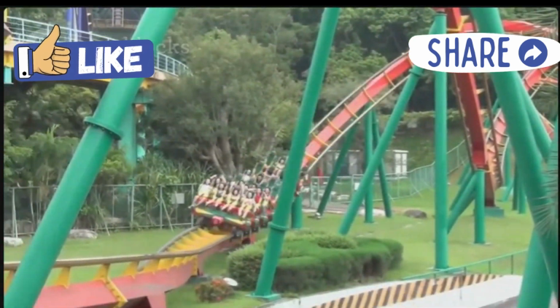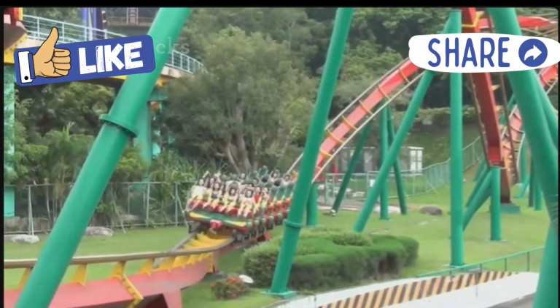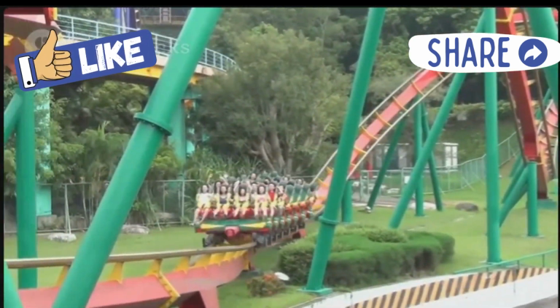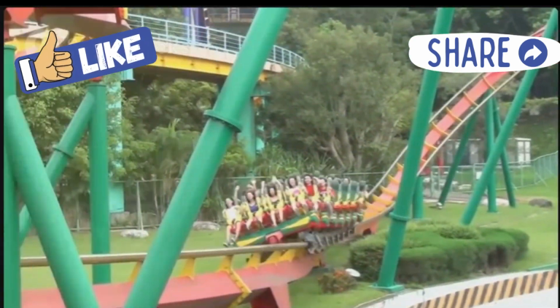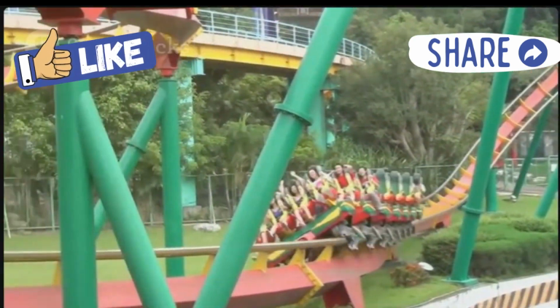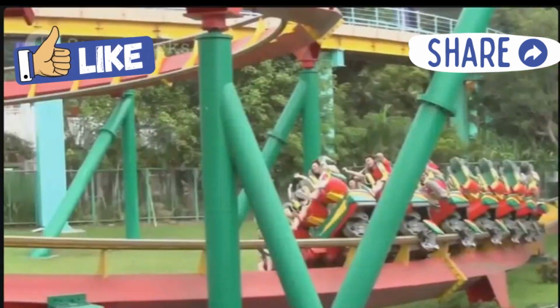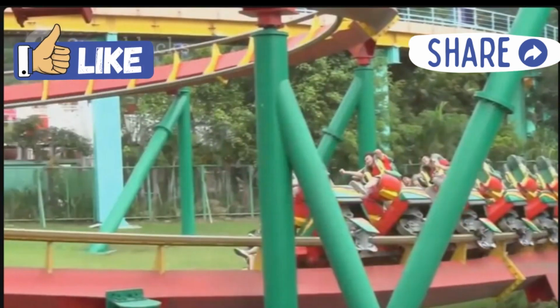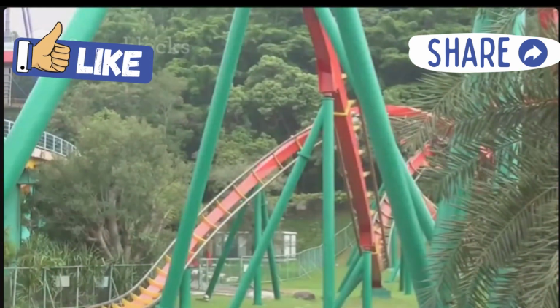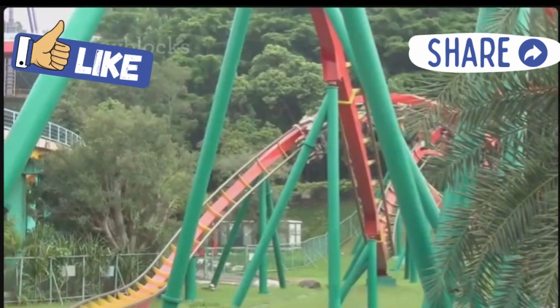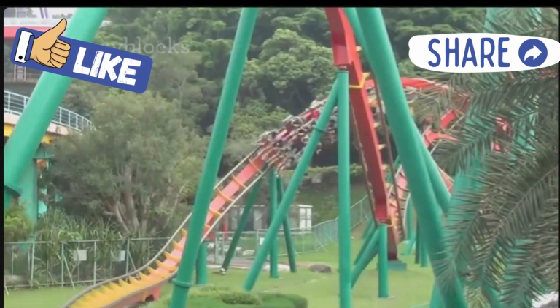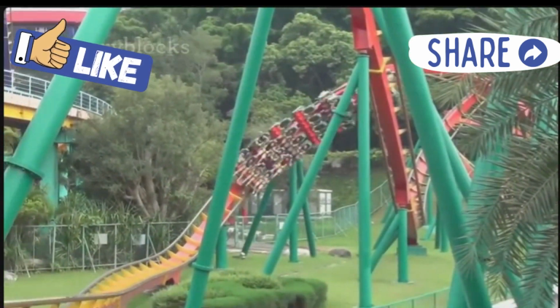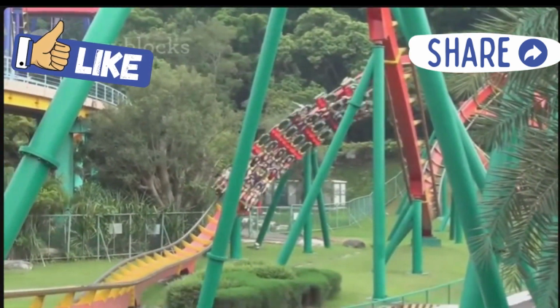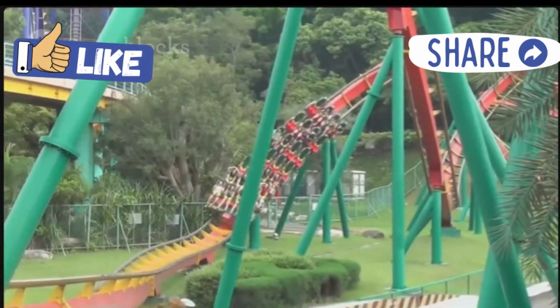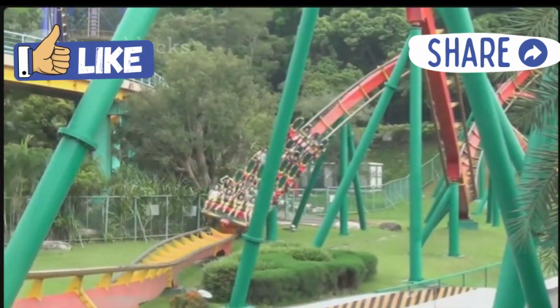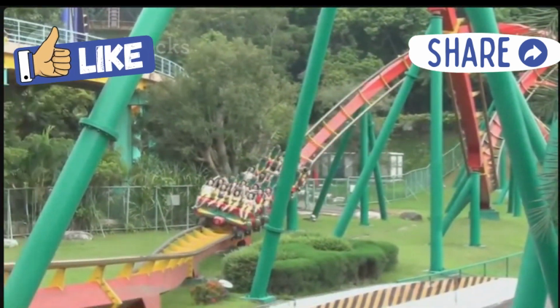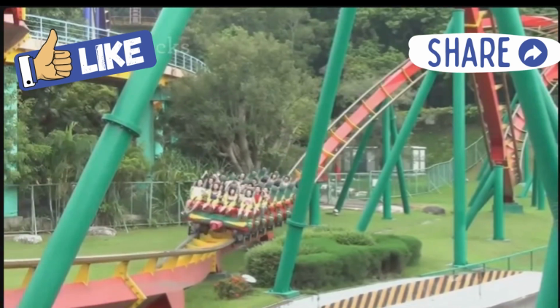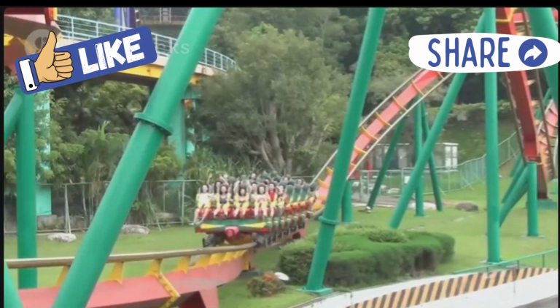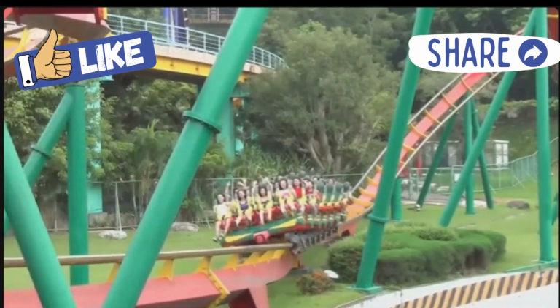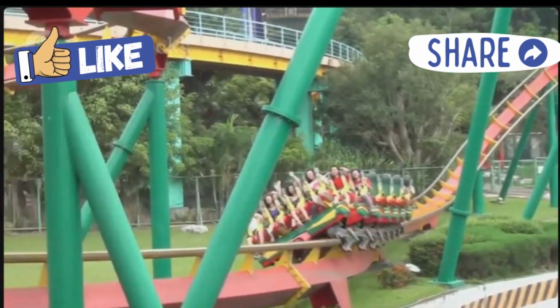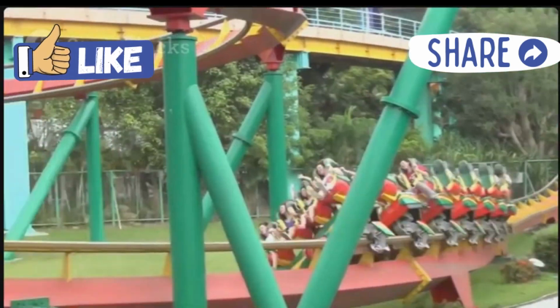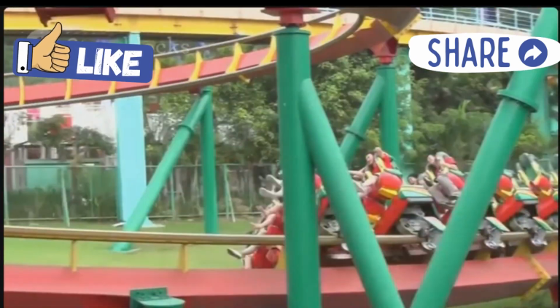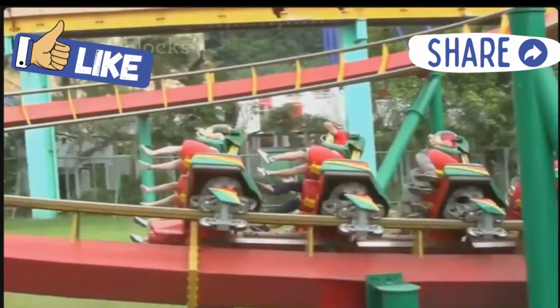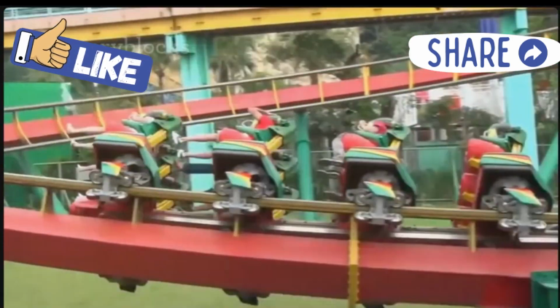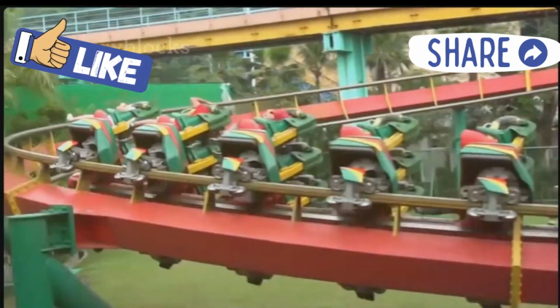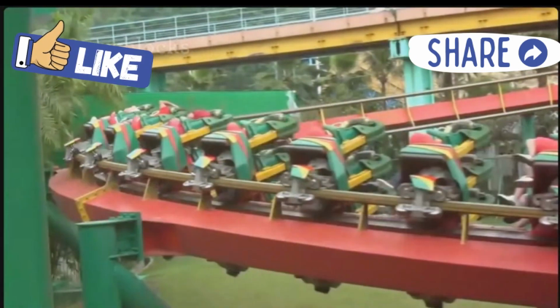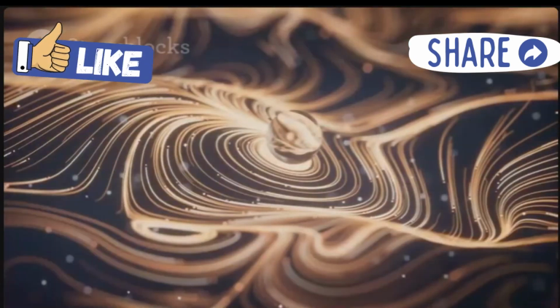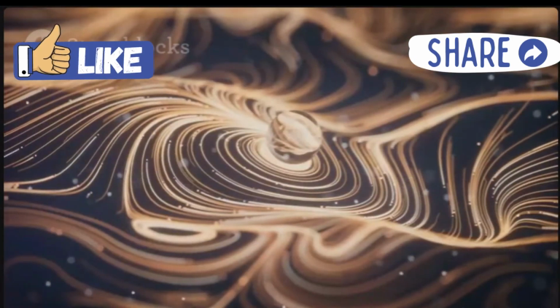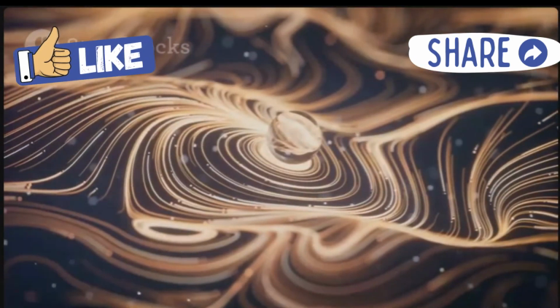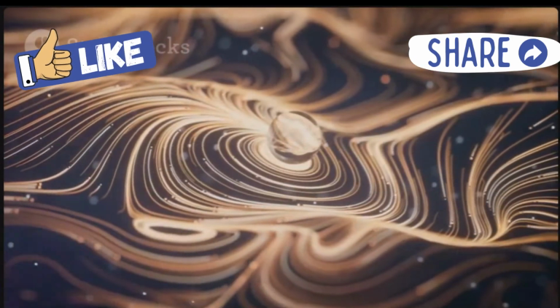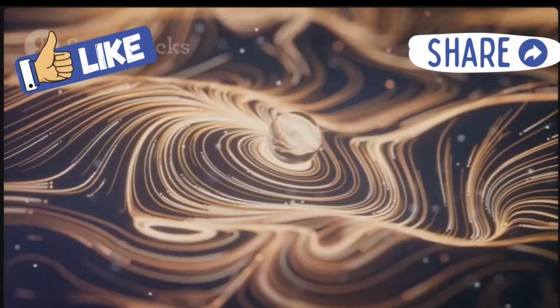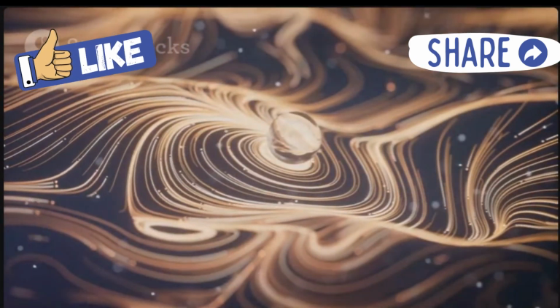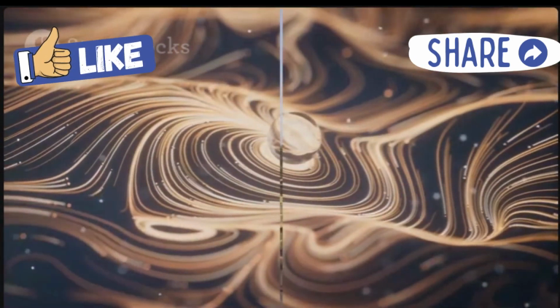The shape of your roller coaster track affects the marble's speed. Steep drops make it go faster, while loops and curves slow it down. Experiment and see what happens!